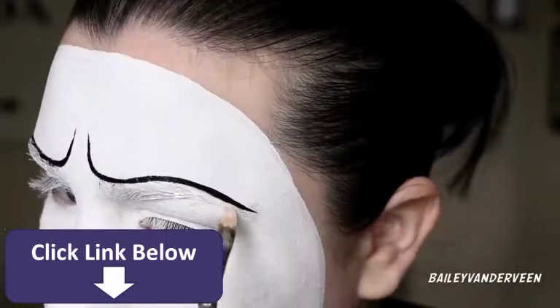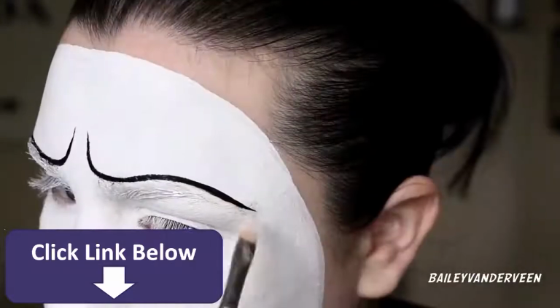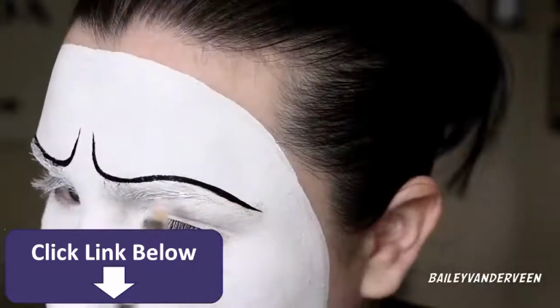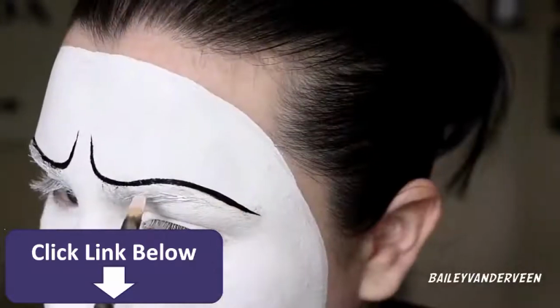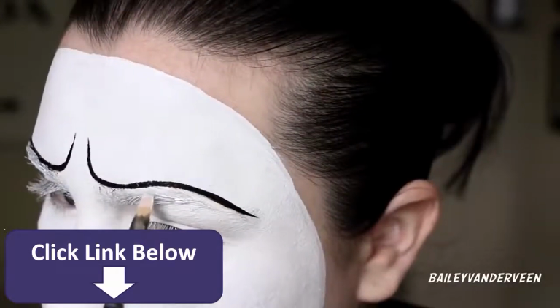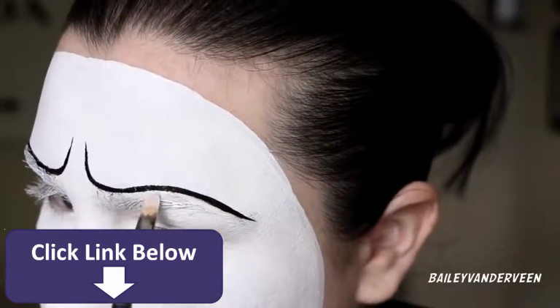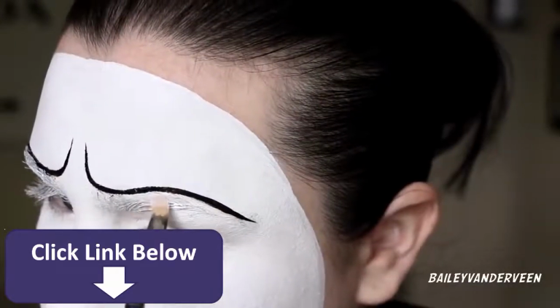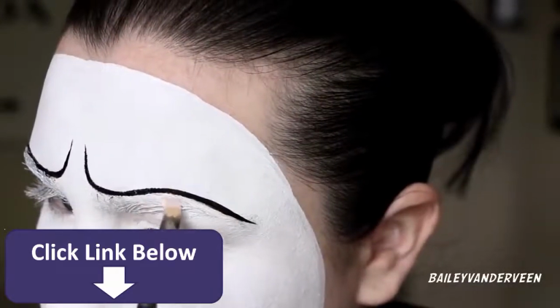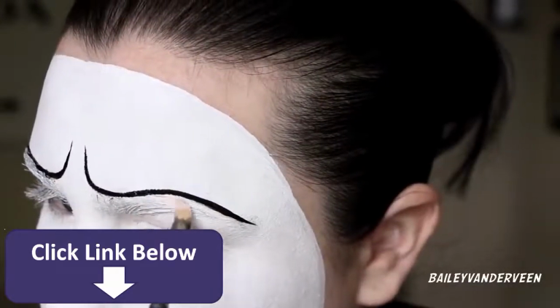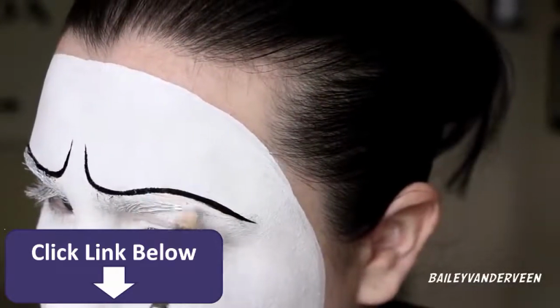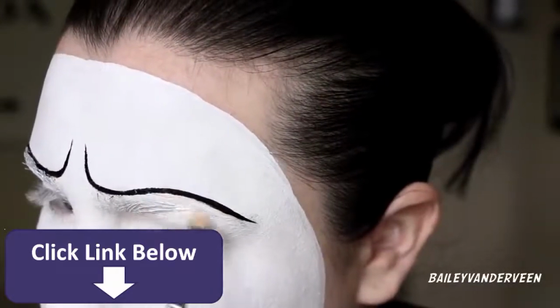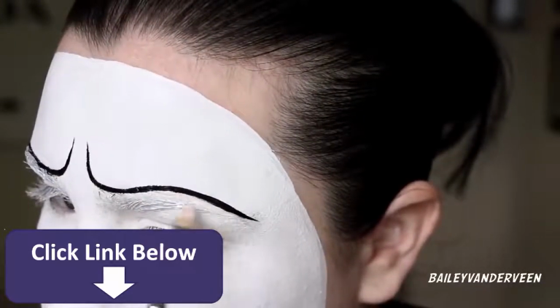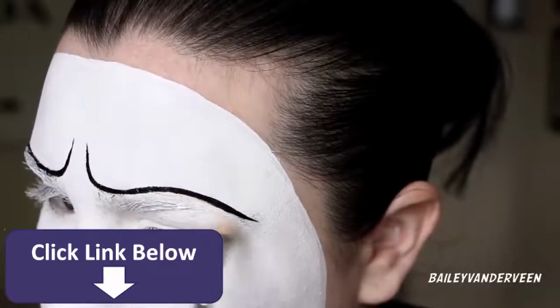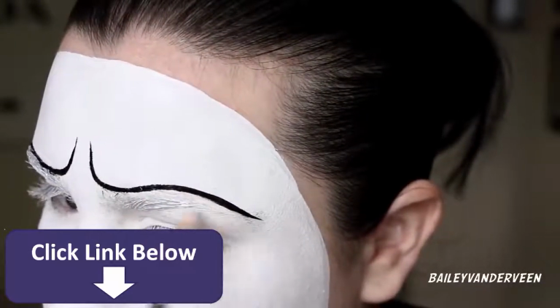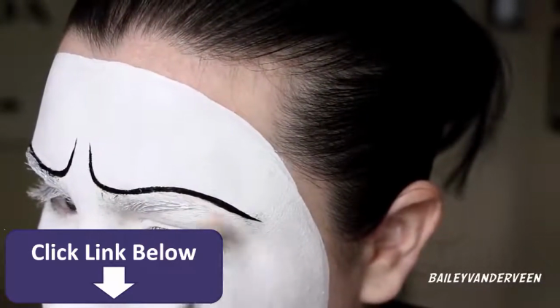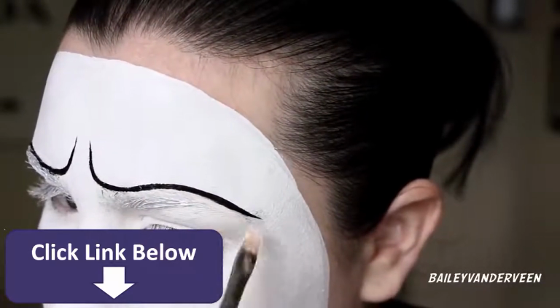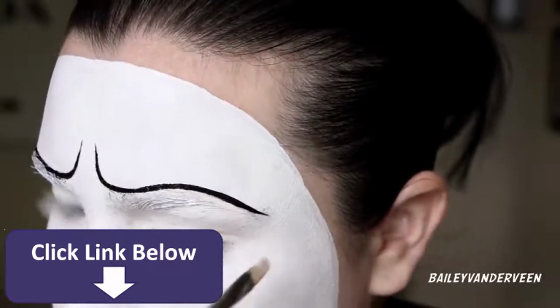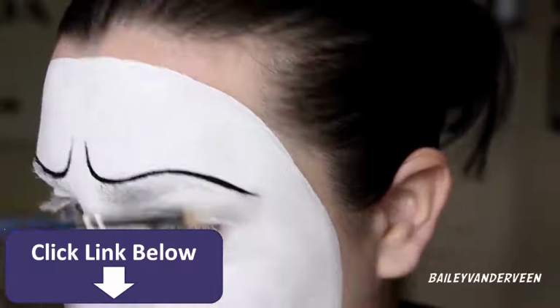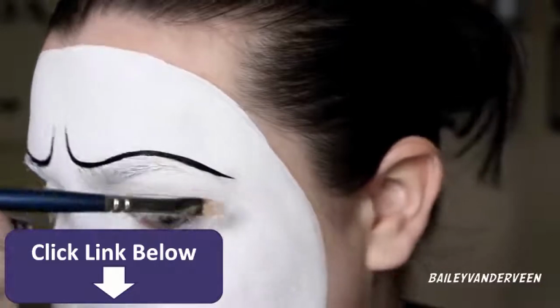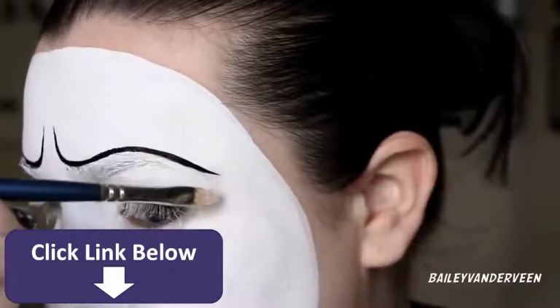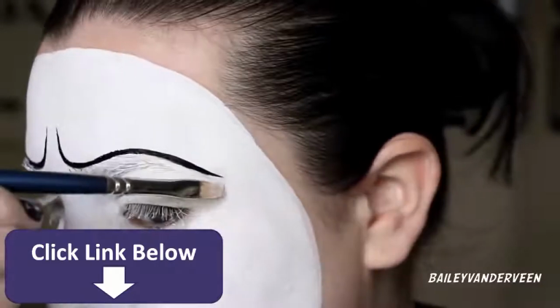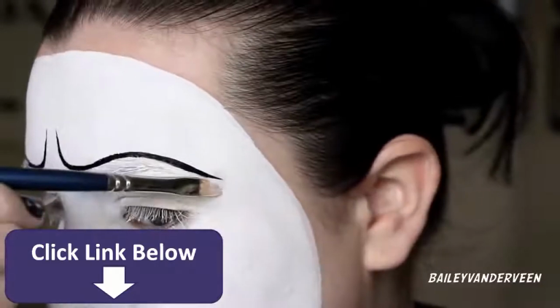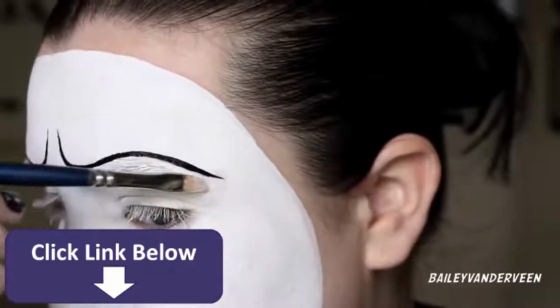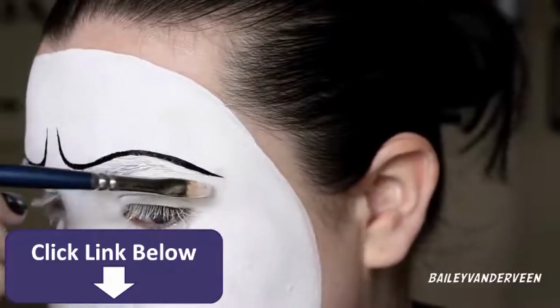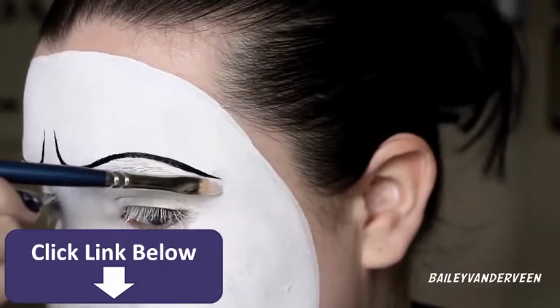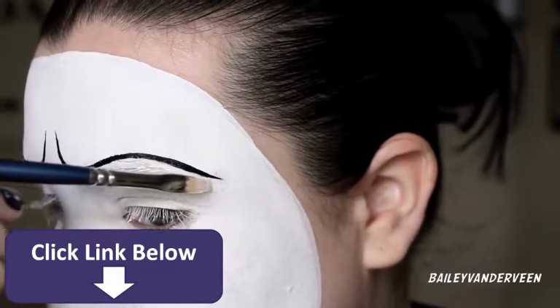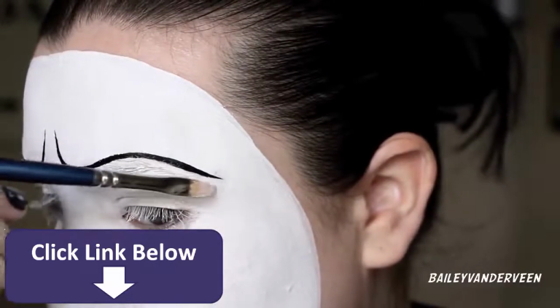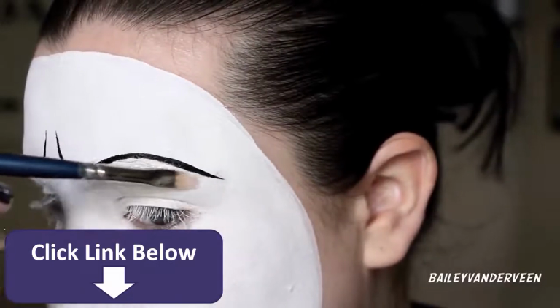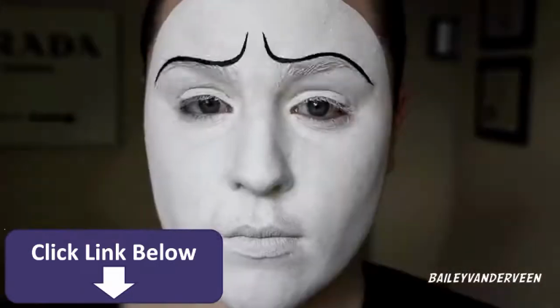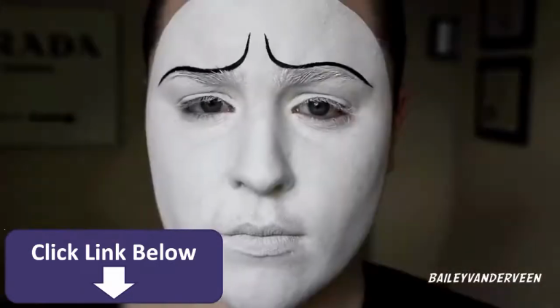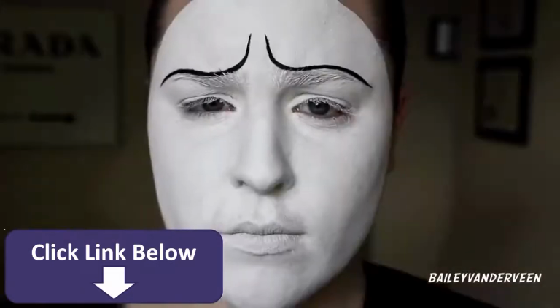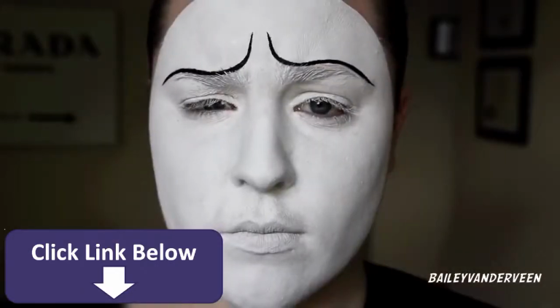Anywhere that I went out of bounds I simply went in with a little bit more of that white paint to clean up any lines.